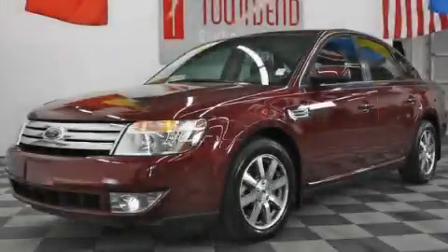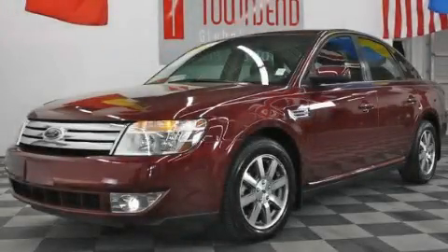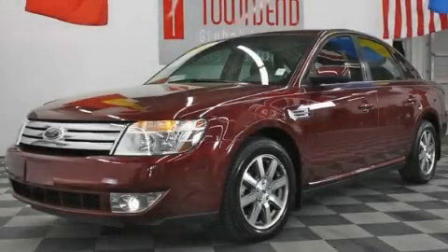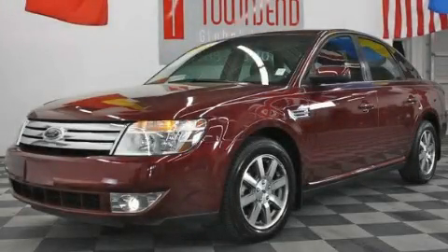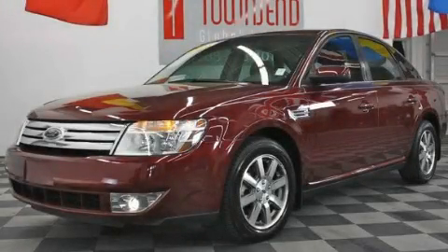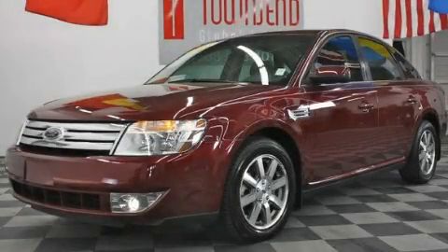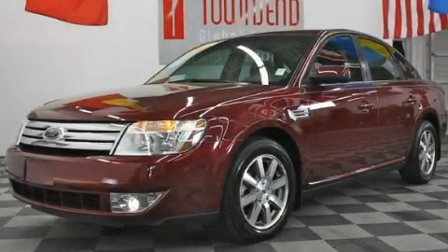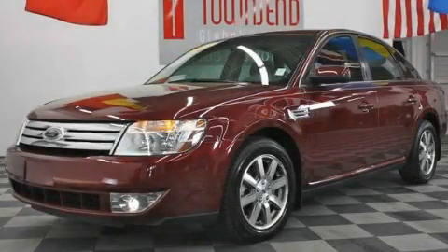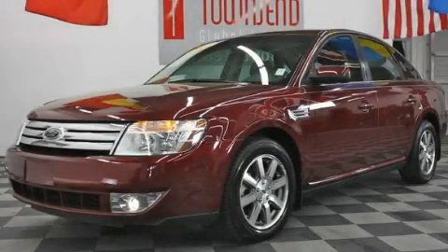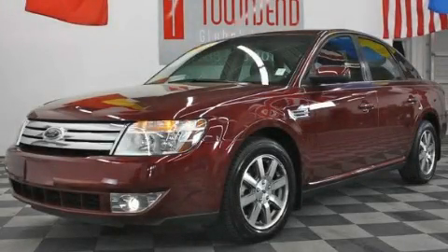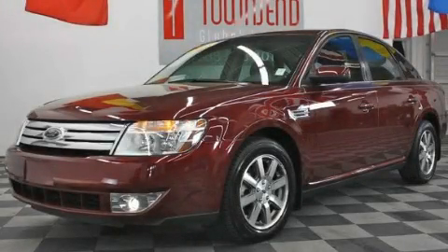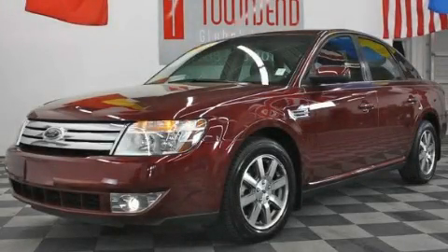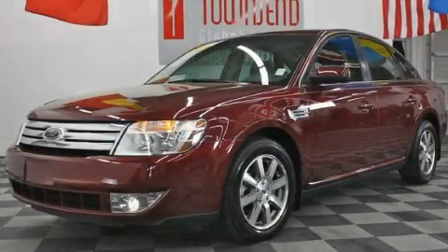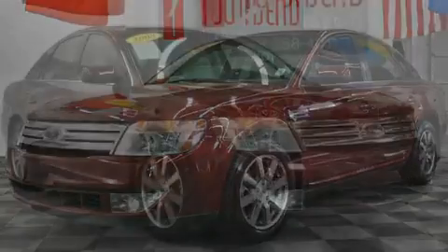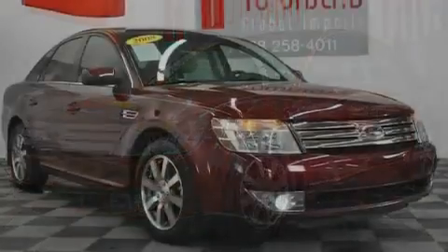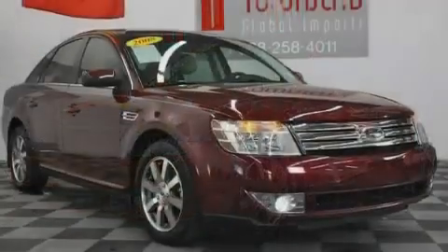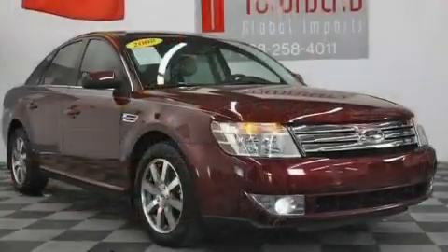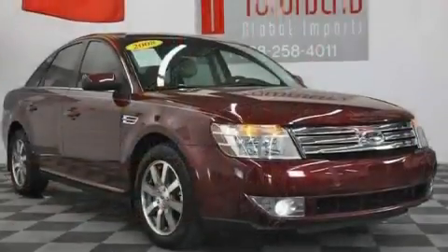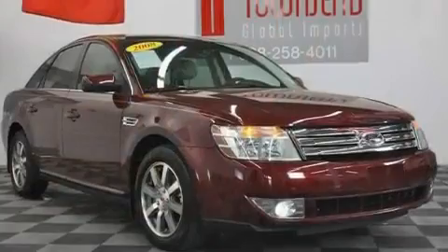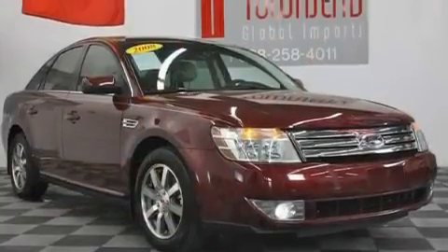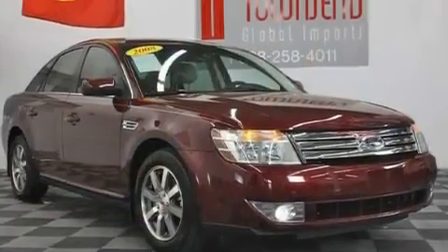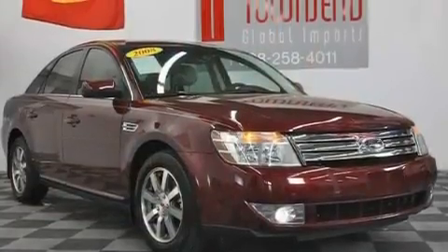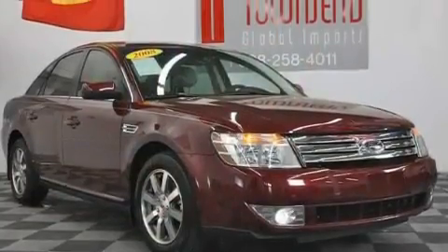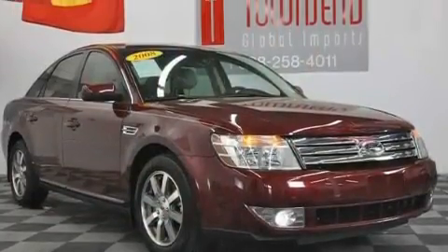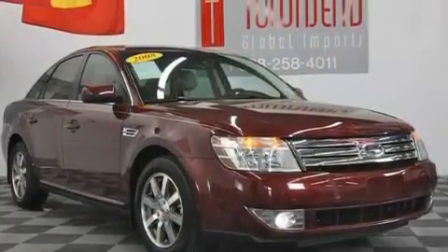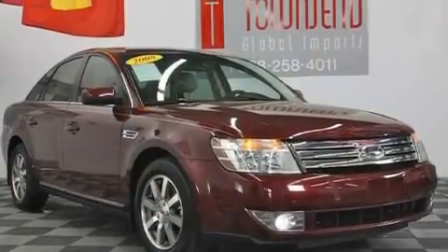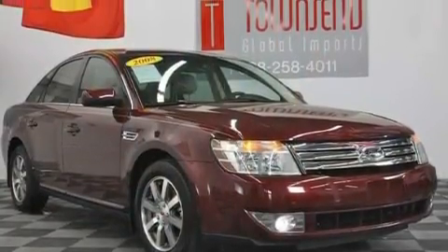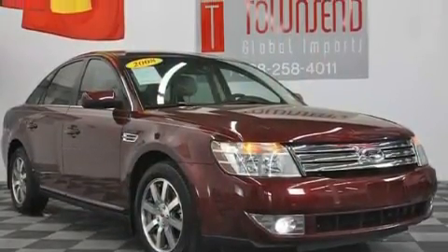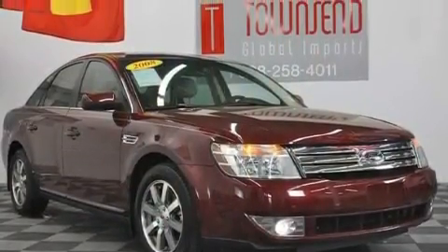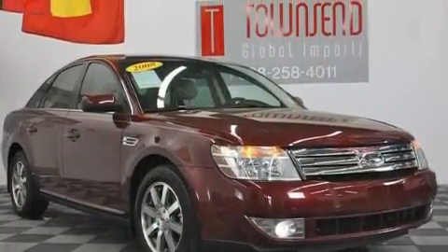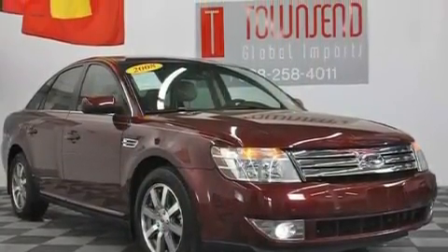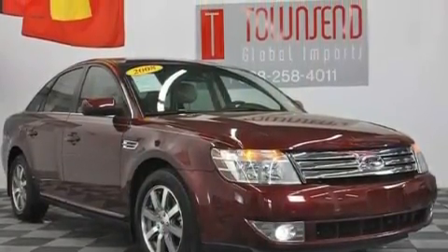This is a 2008 Ford Taurus. It has a 3.5-liter six-cylinder engine and an automatic transmission.